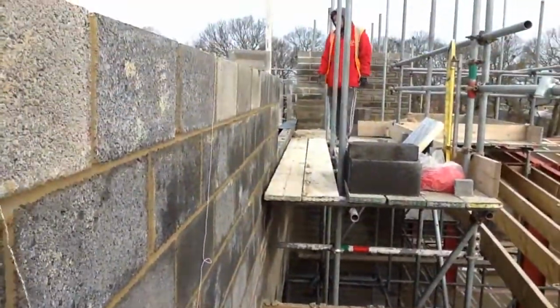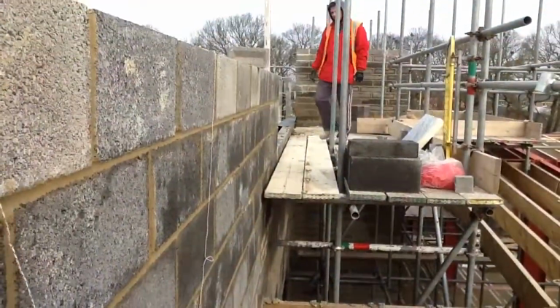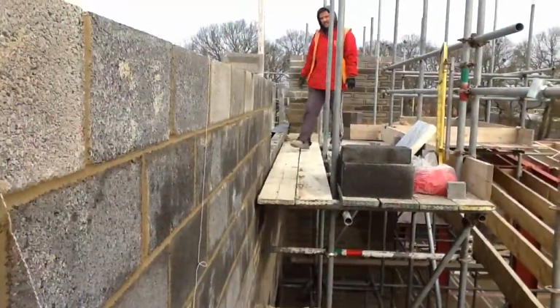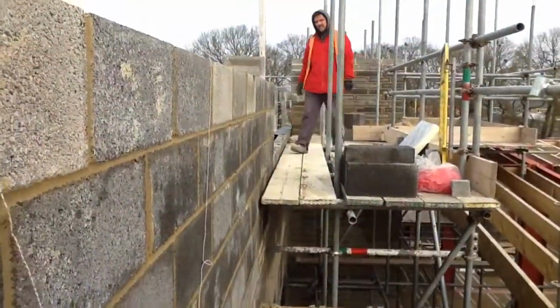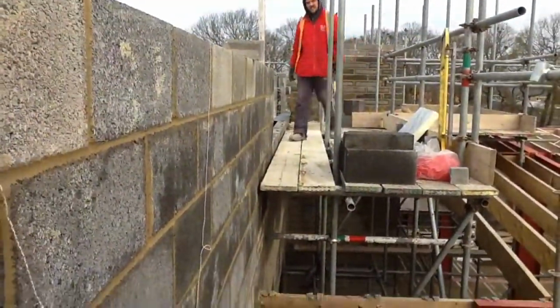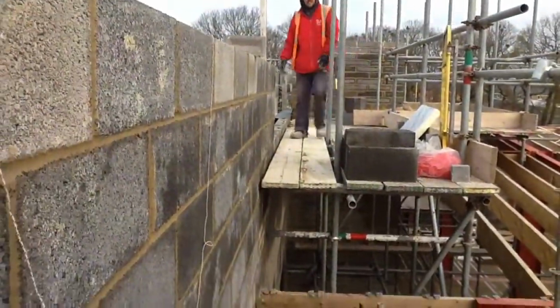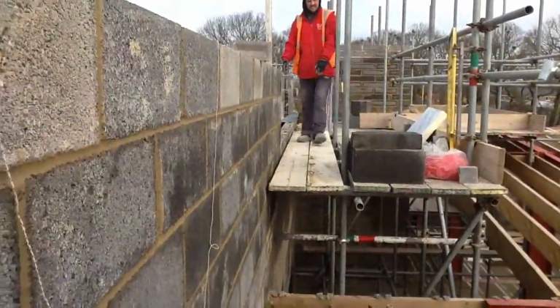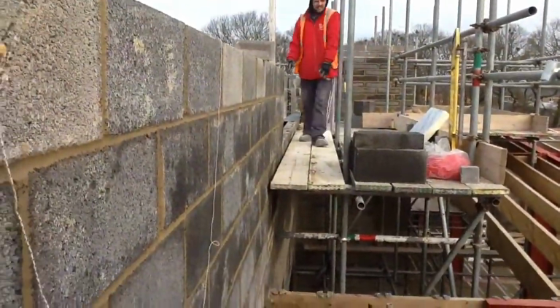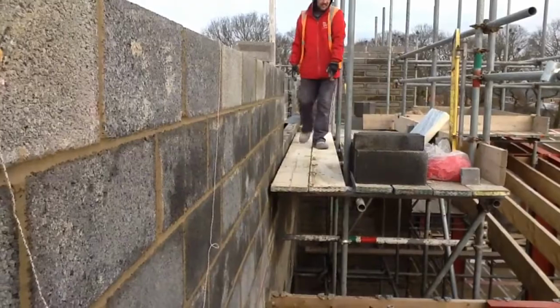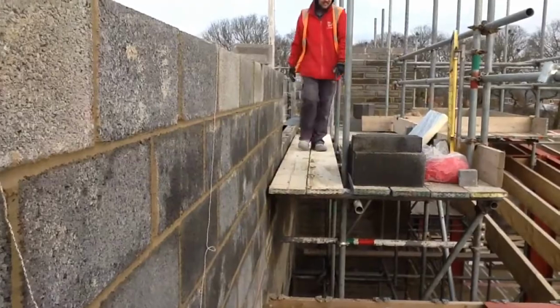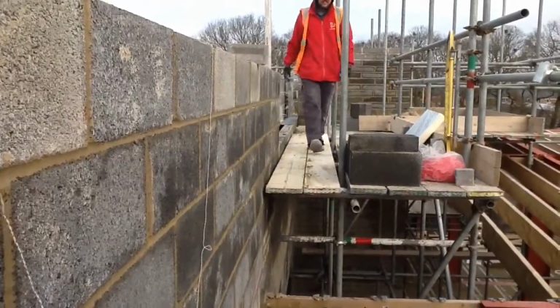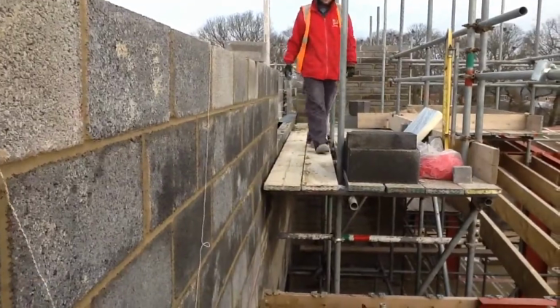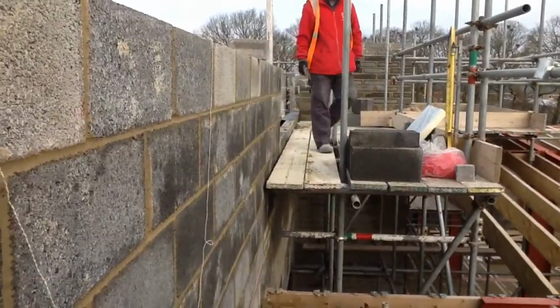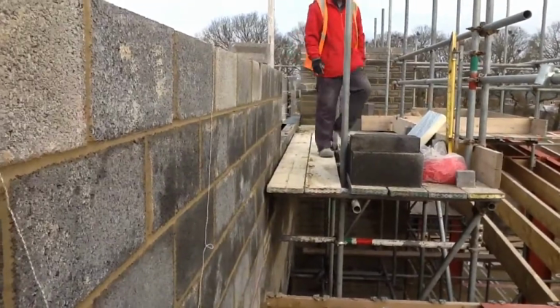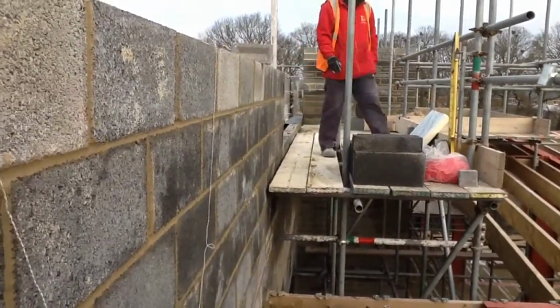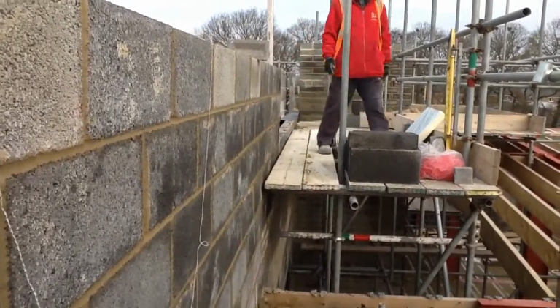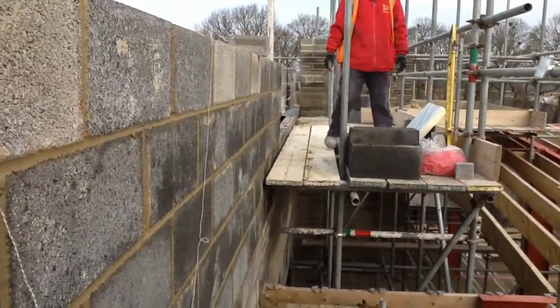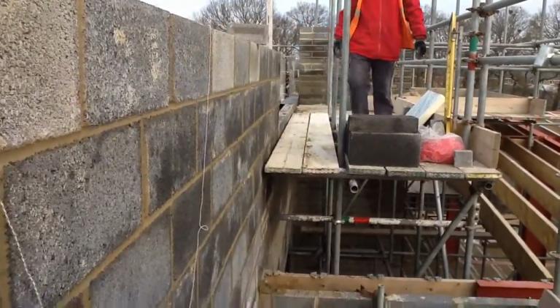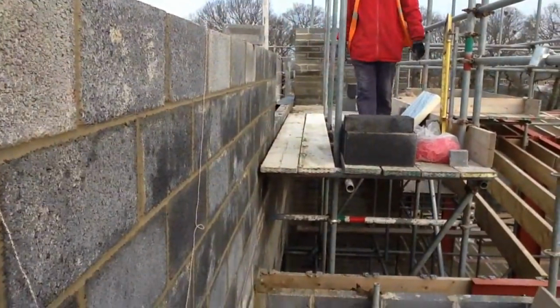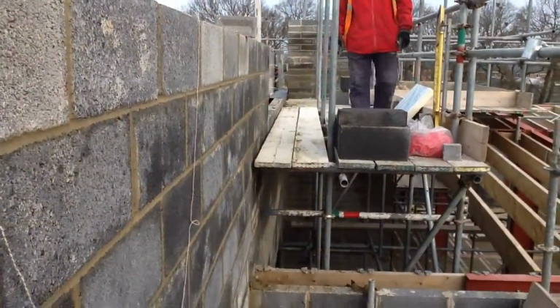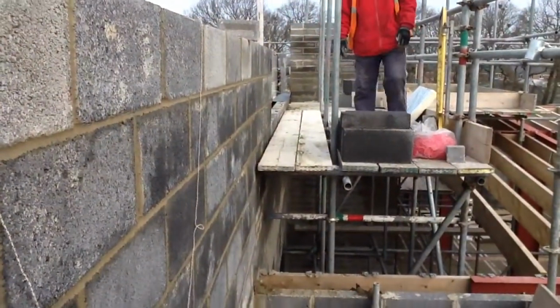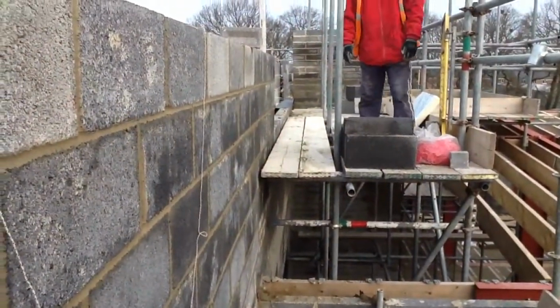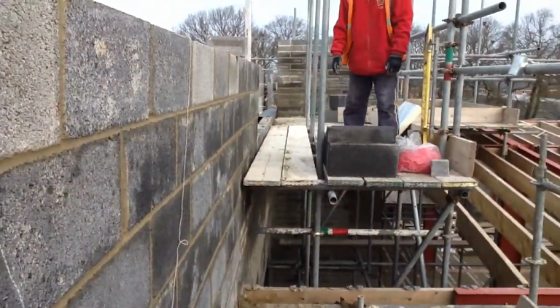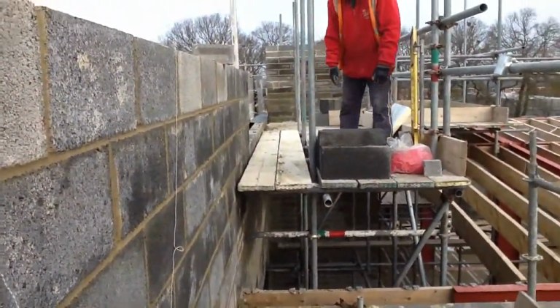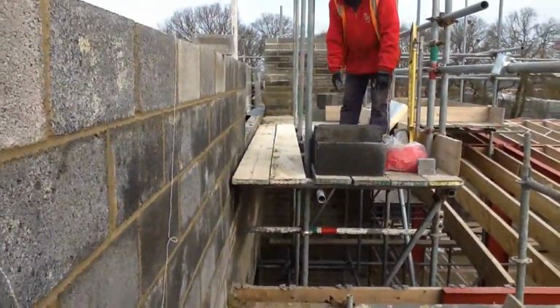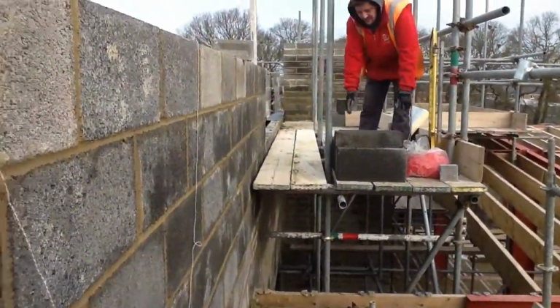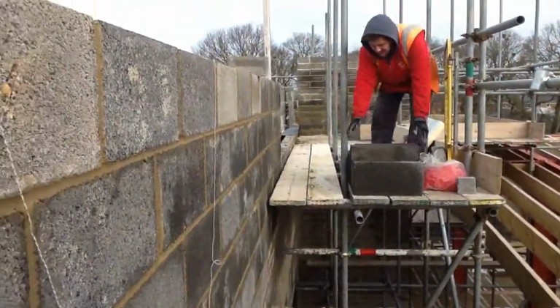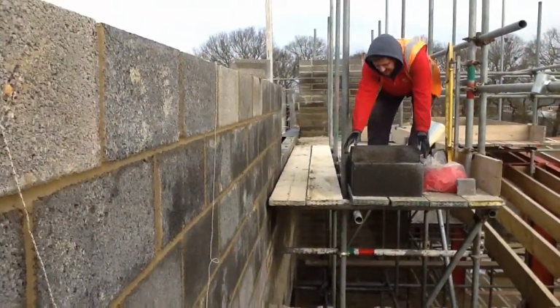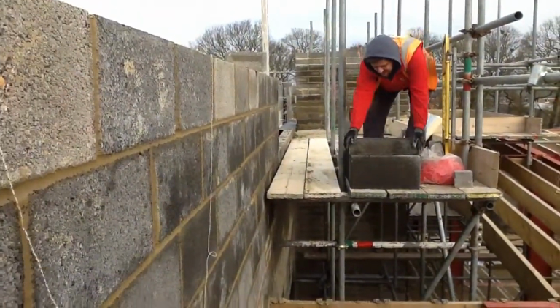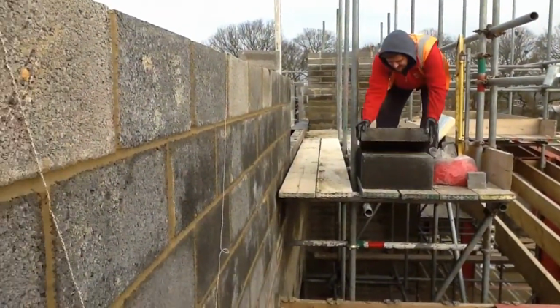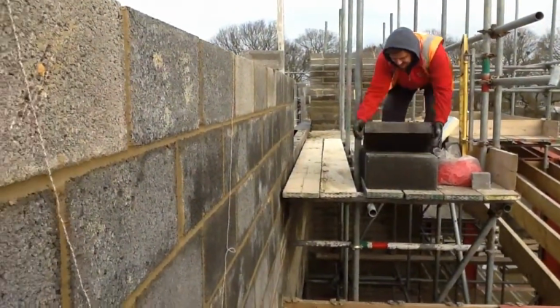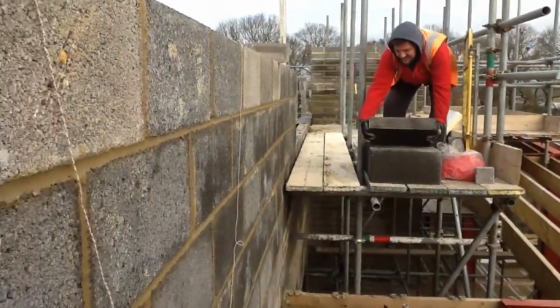We're having to load the scaffold up block by block from the forklift.